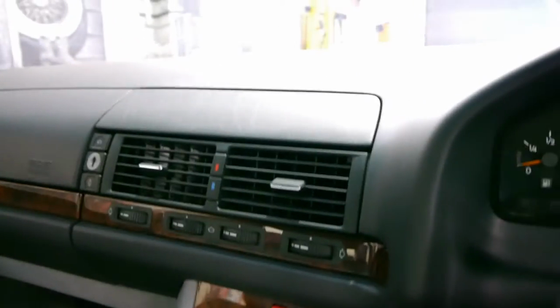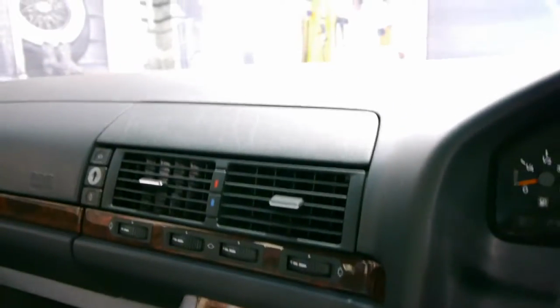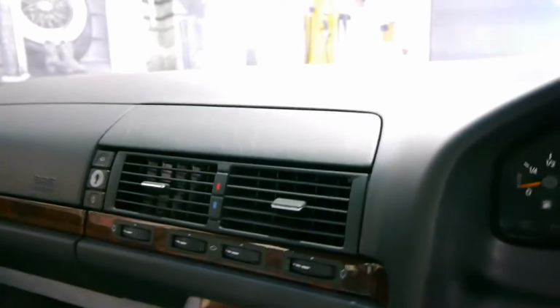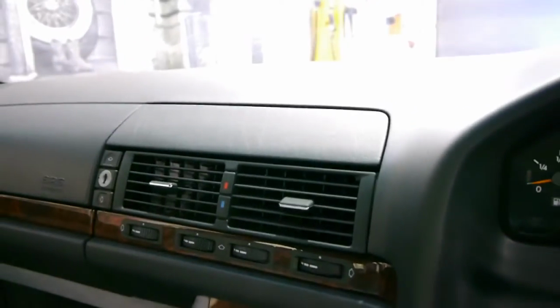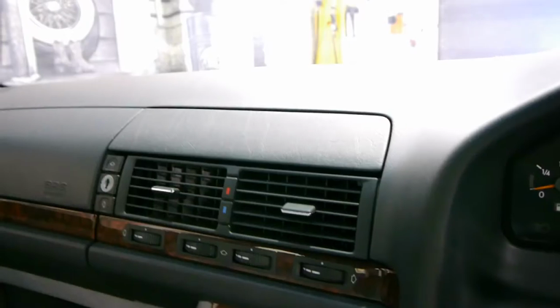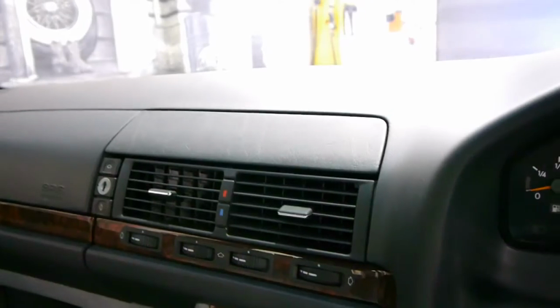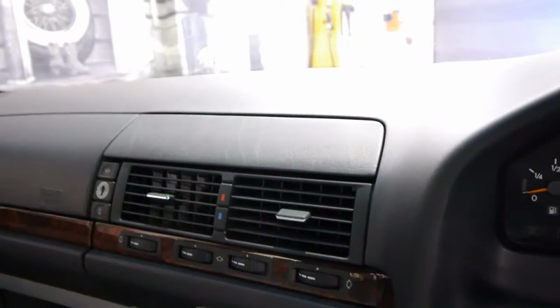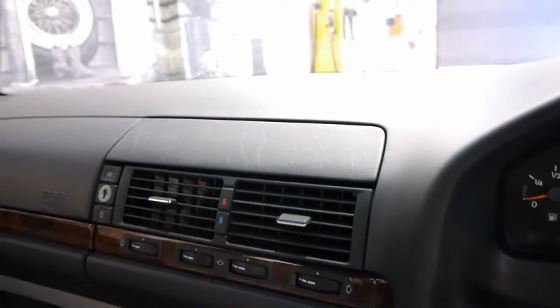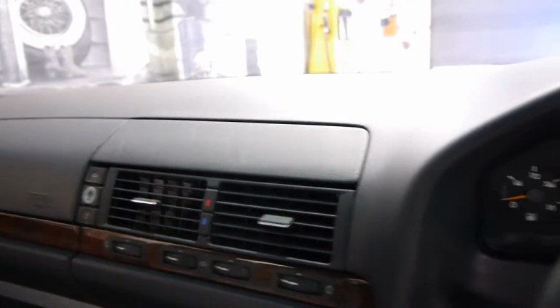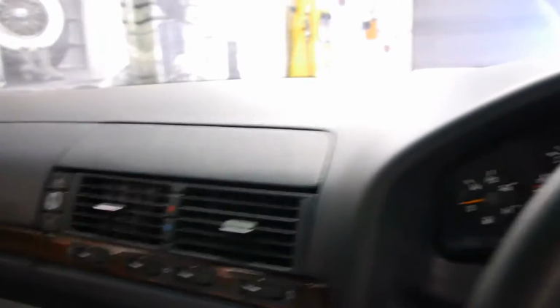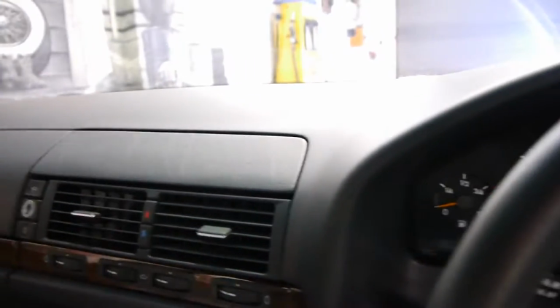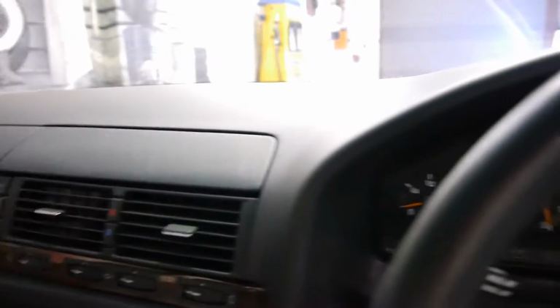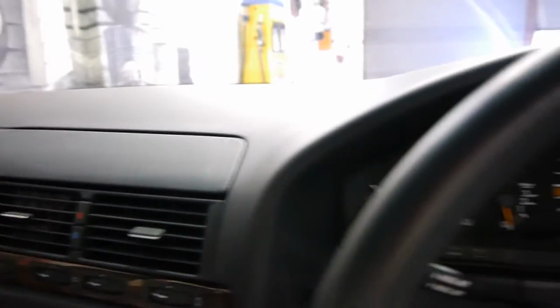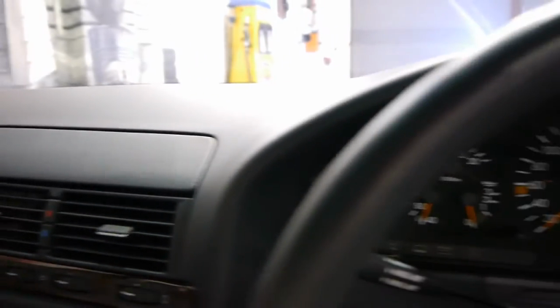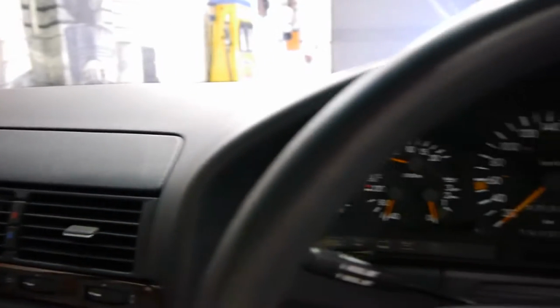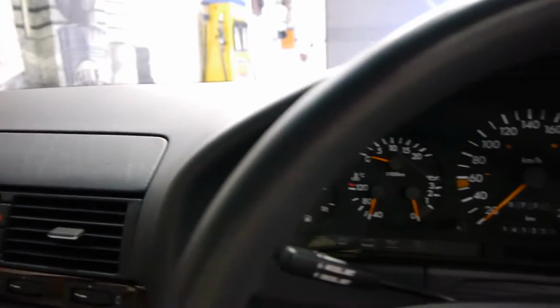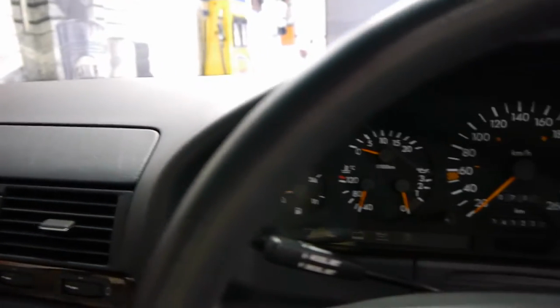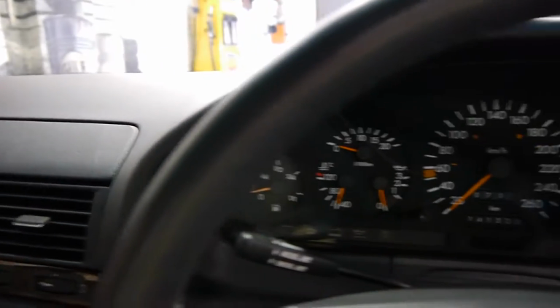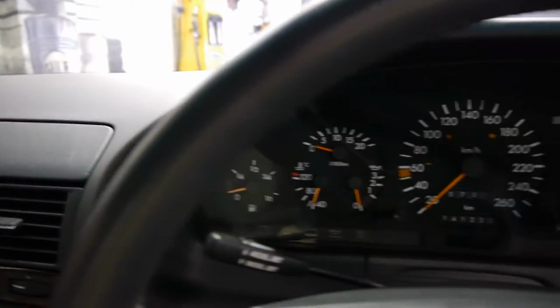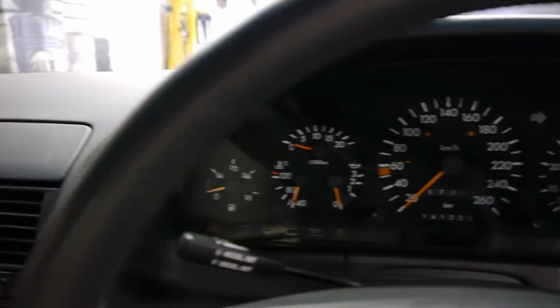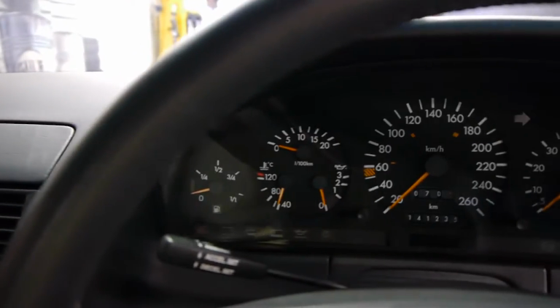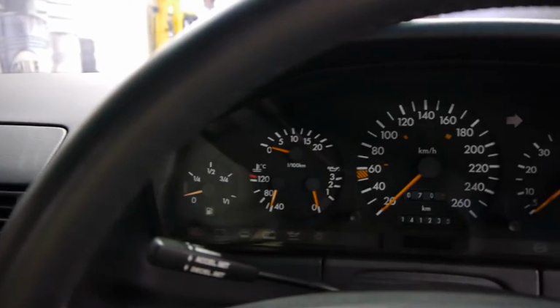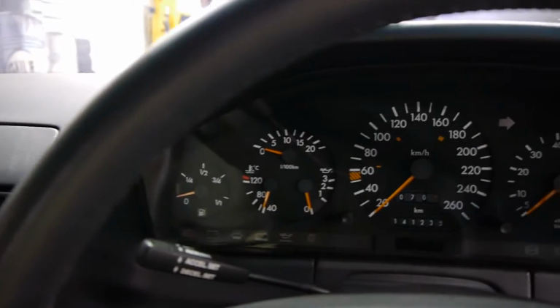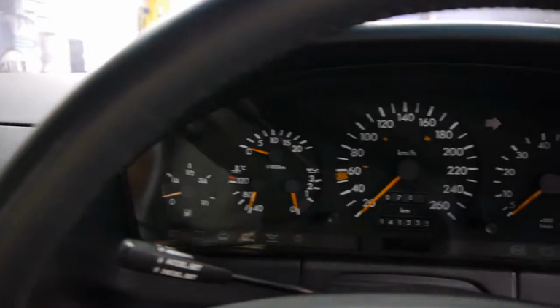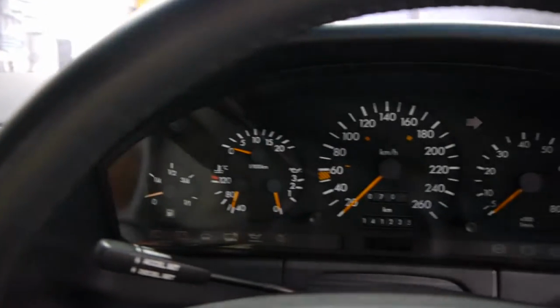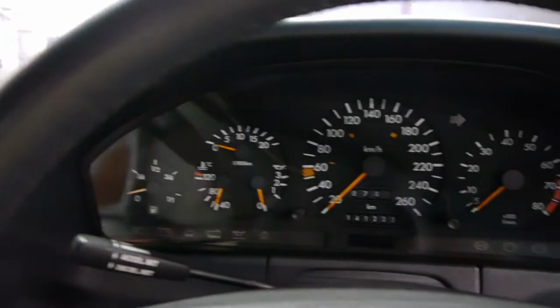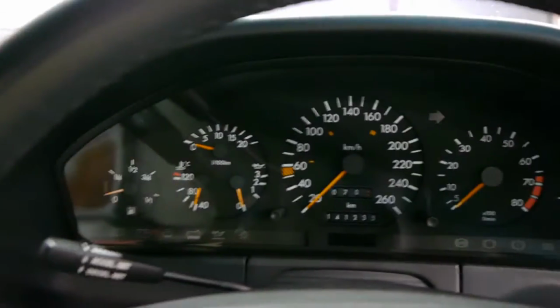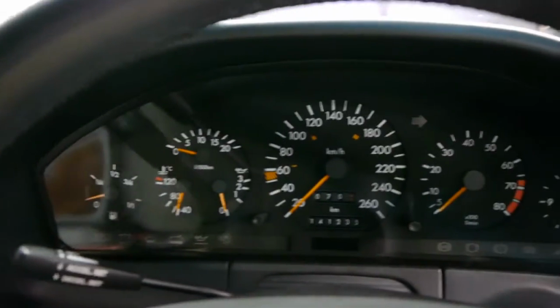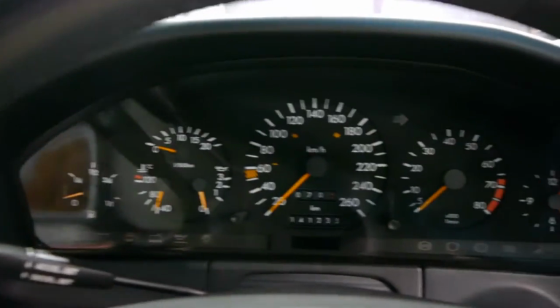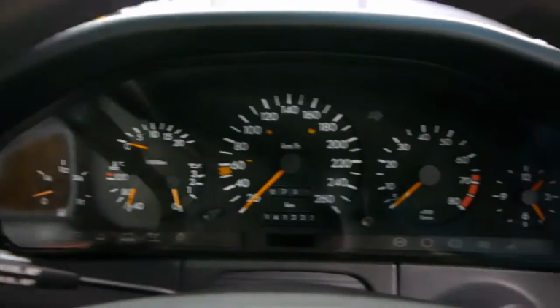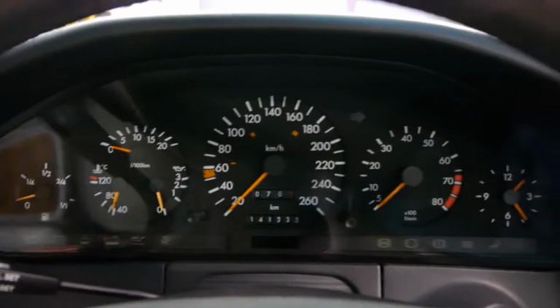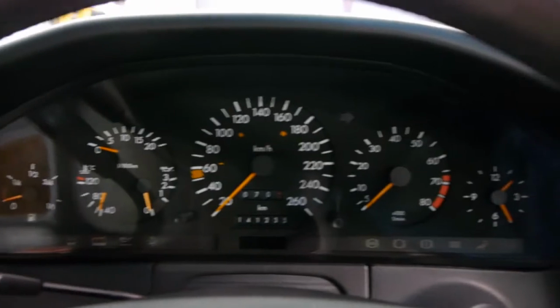The dash is free from cracks and in very good condition. This is a car that looks like it's been garaged all of its life.